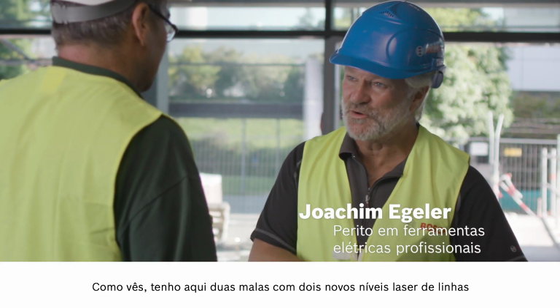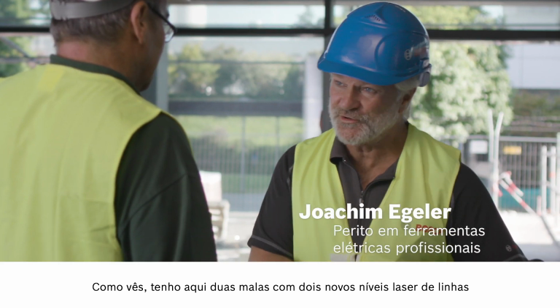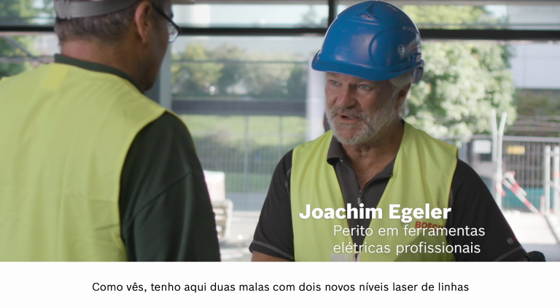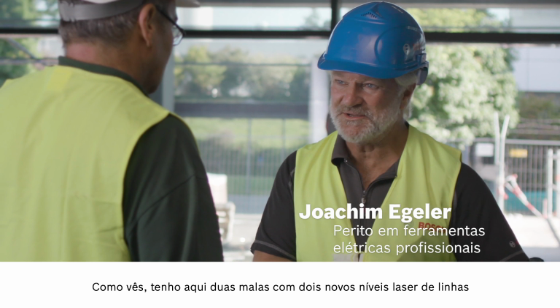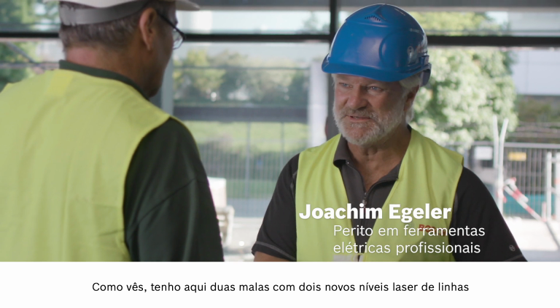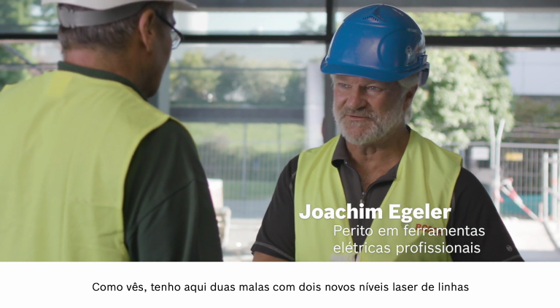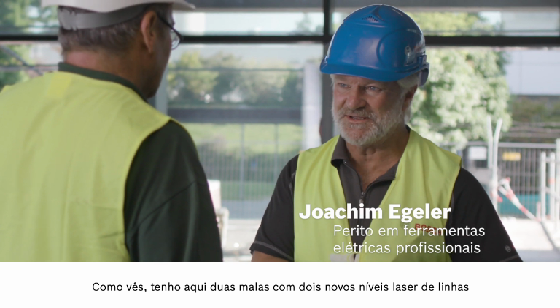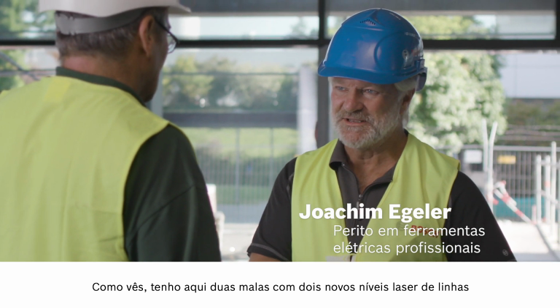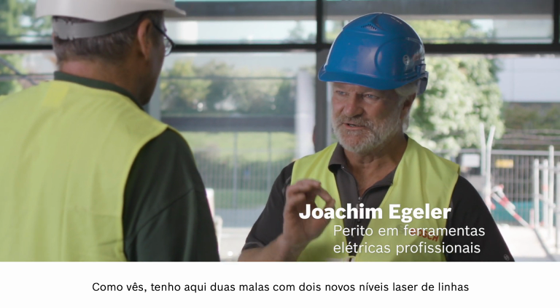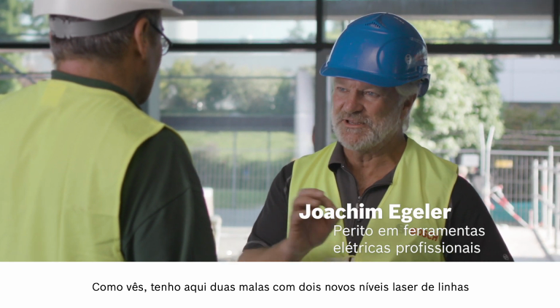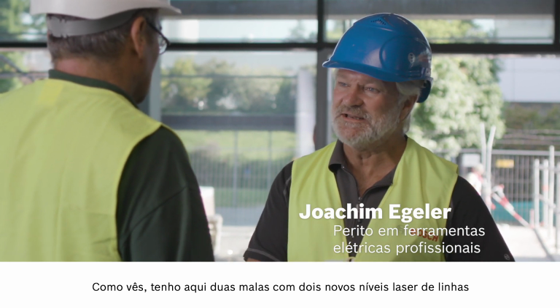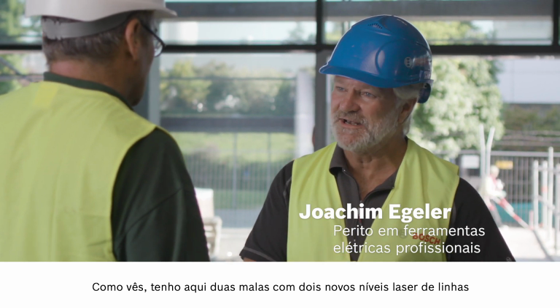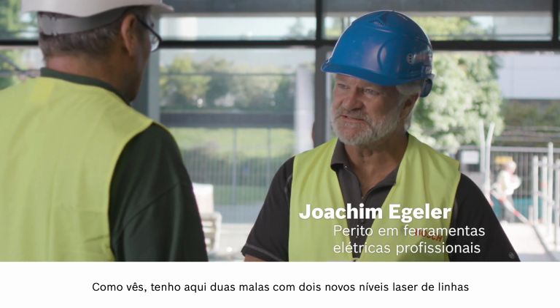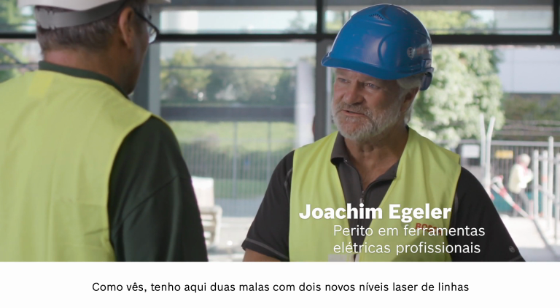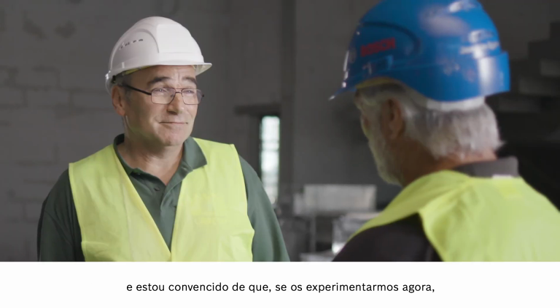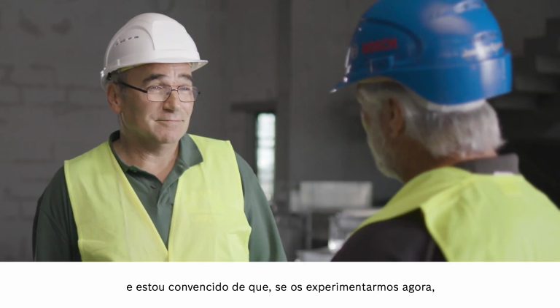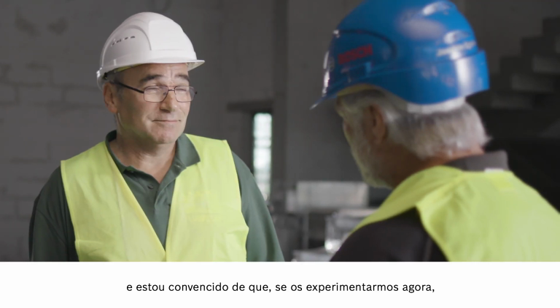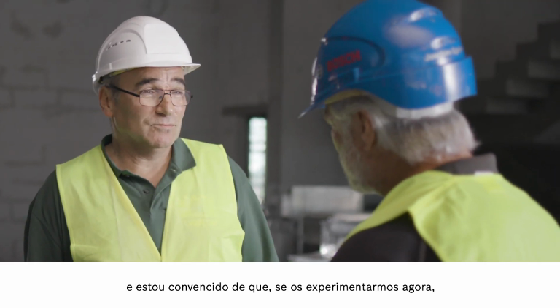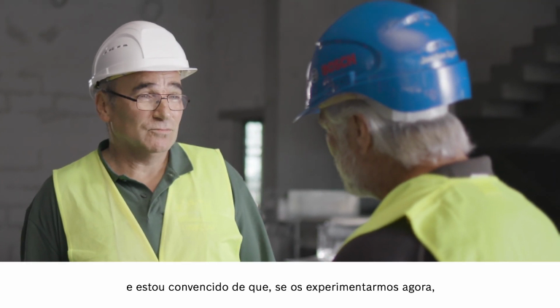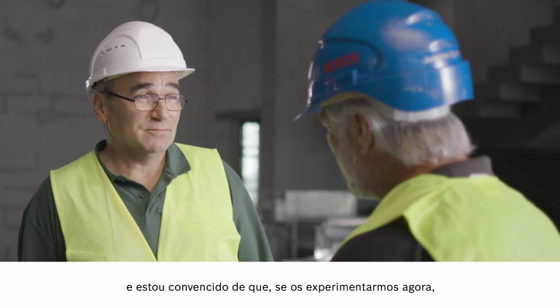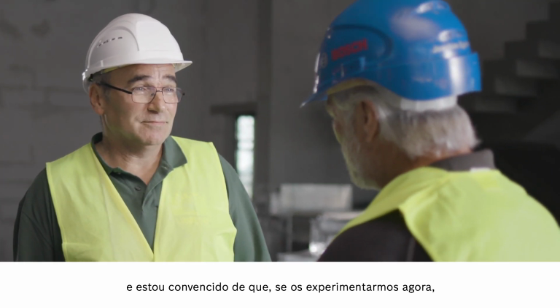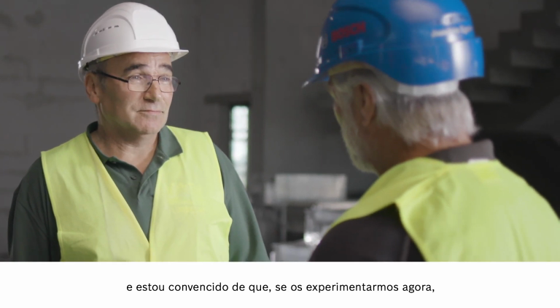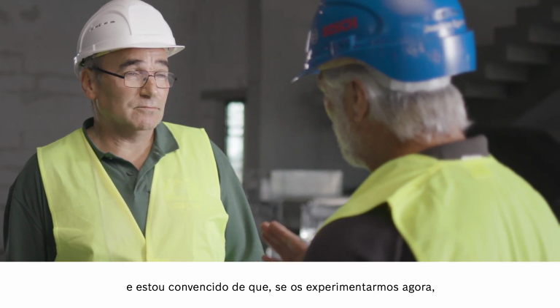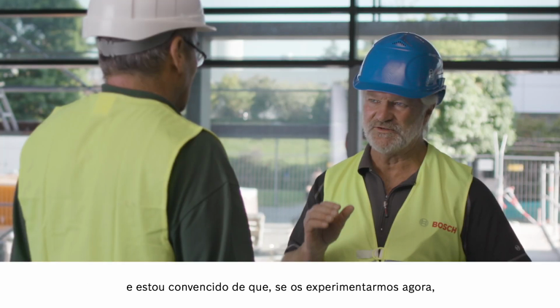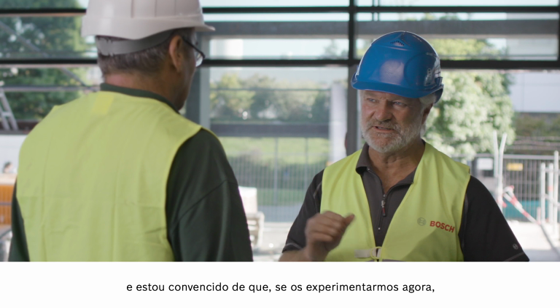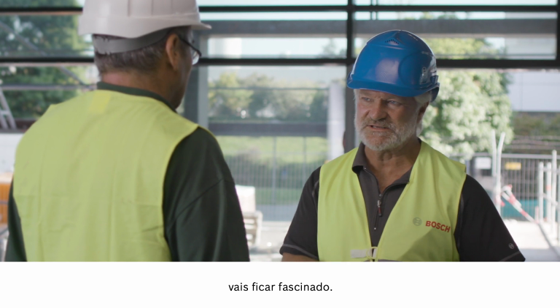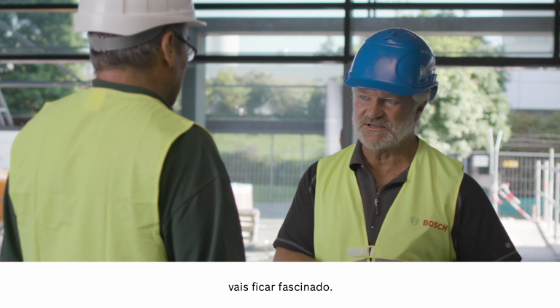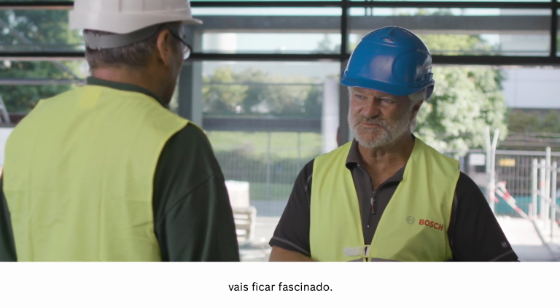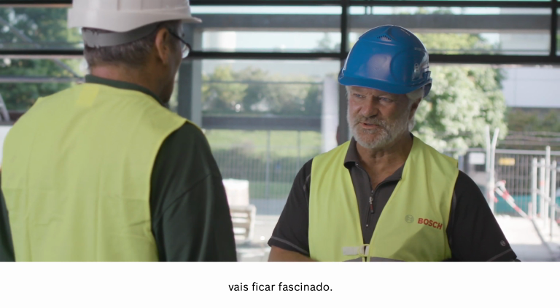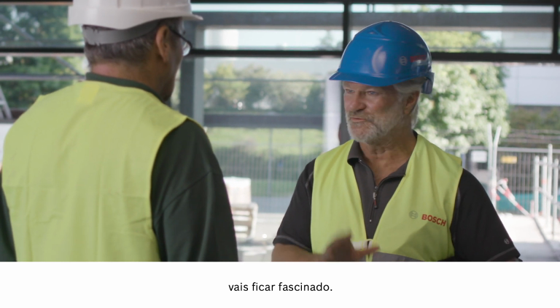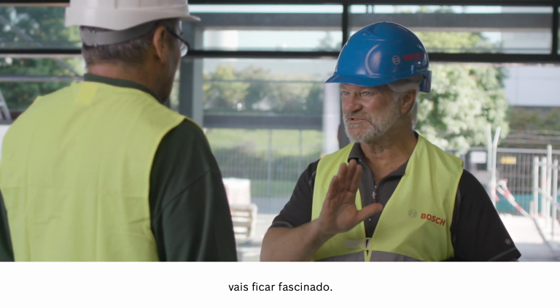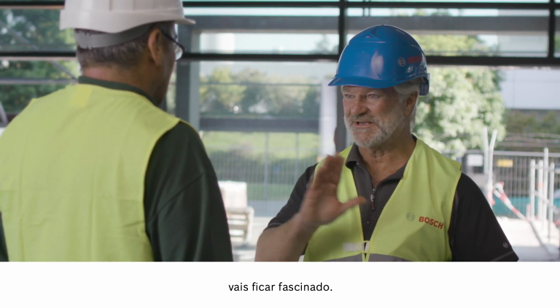As you can see, I have two cases here with two new line lasers. I'm certain if we try them out now you'll be impressed.